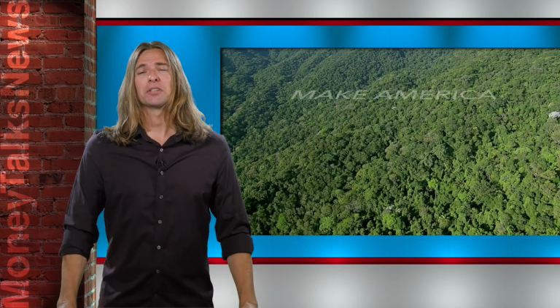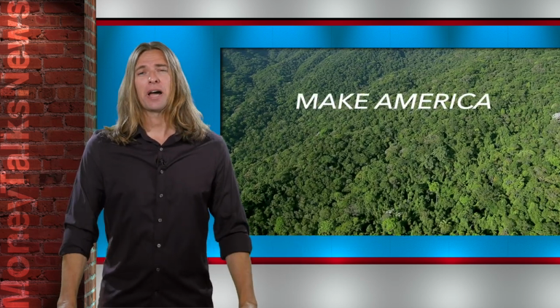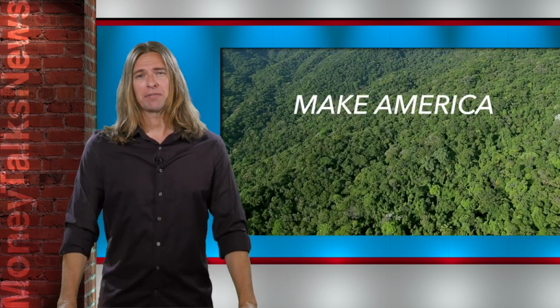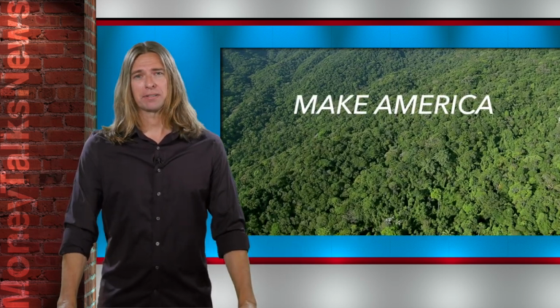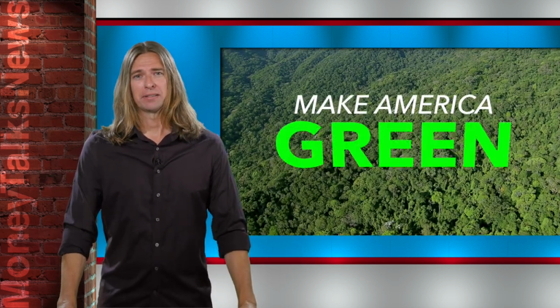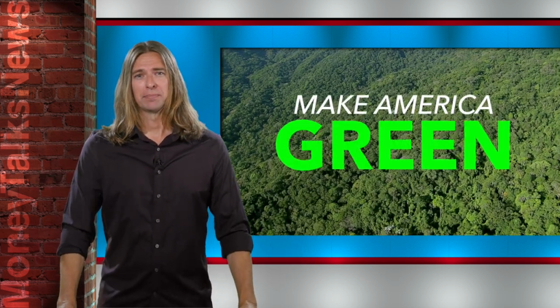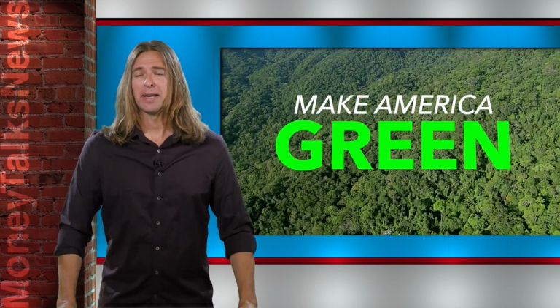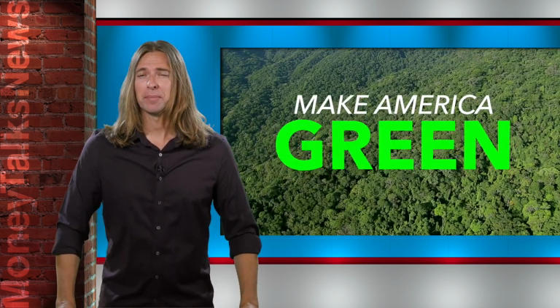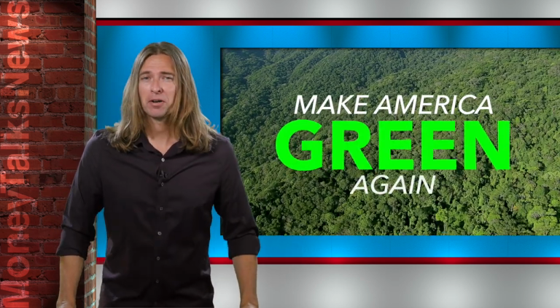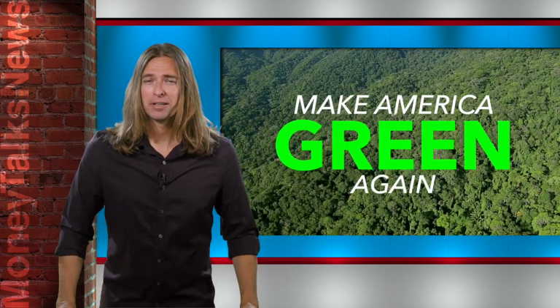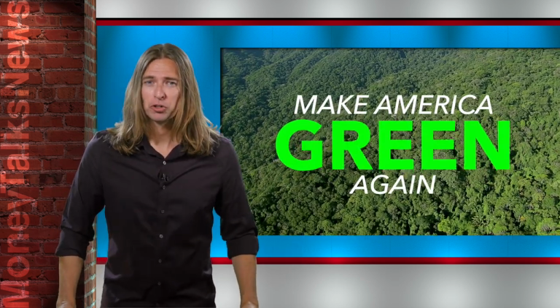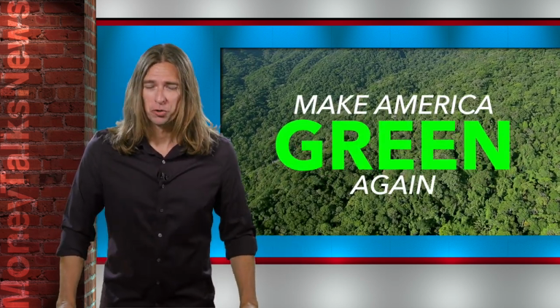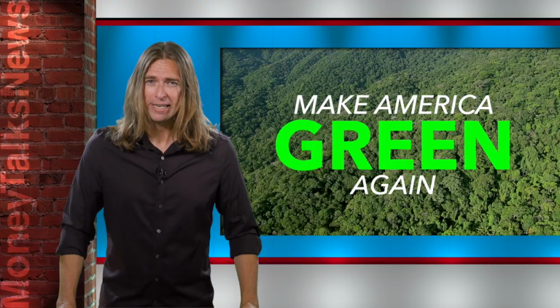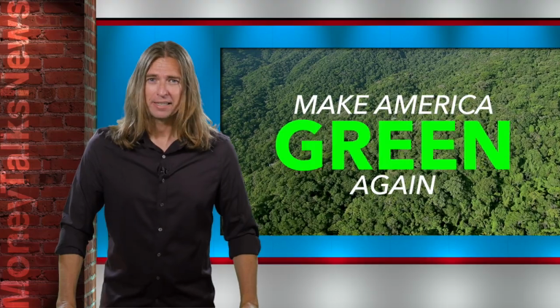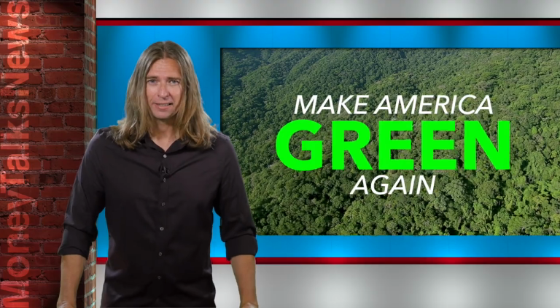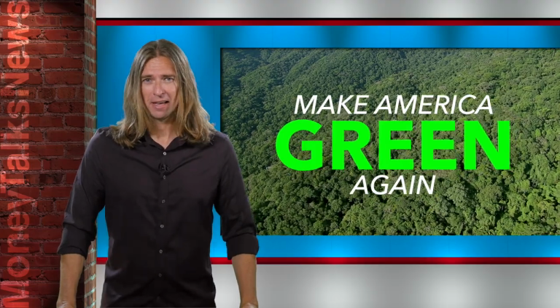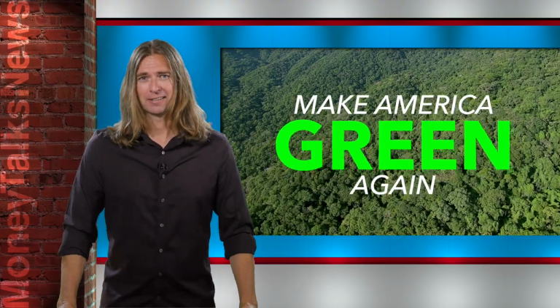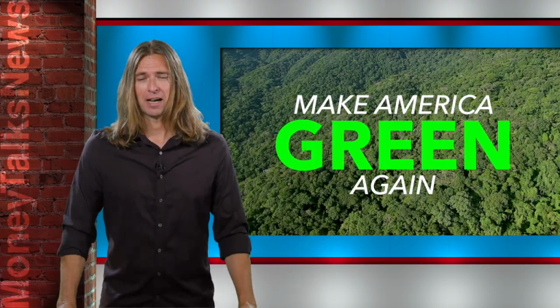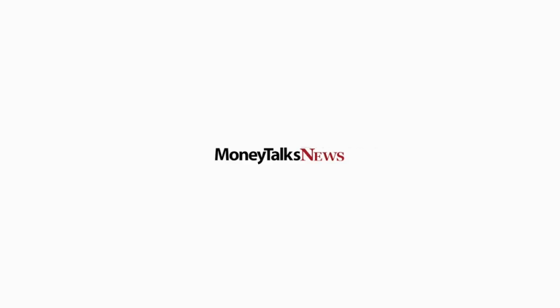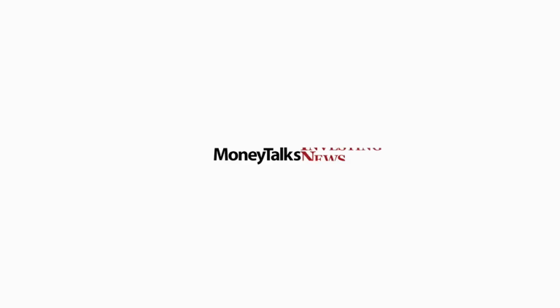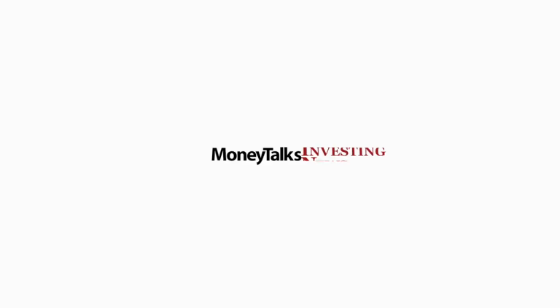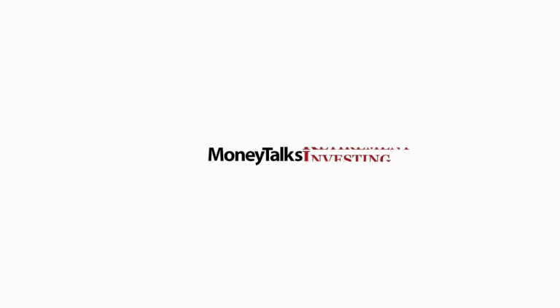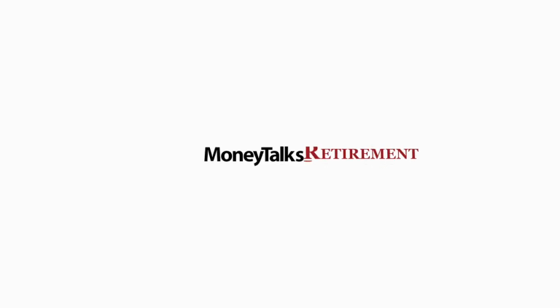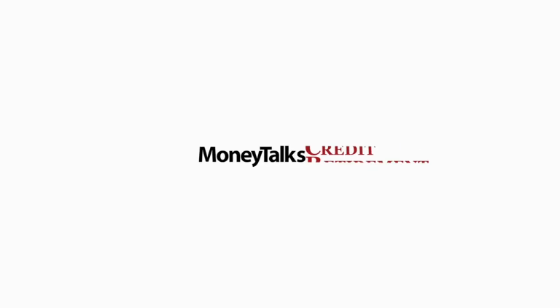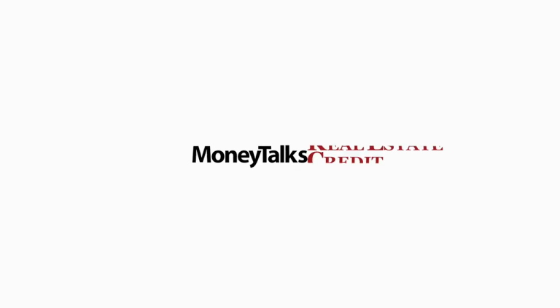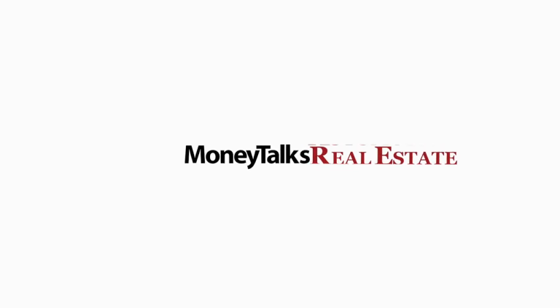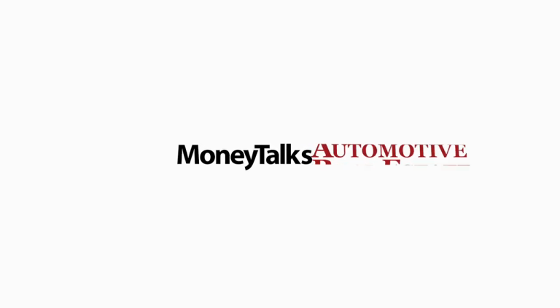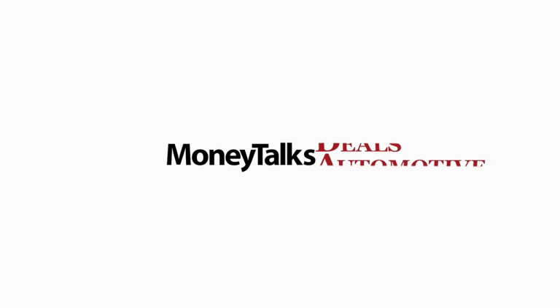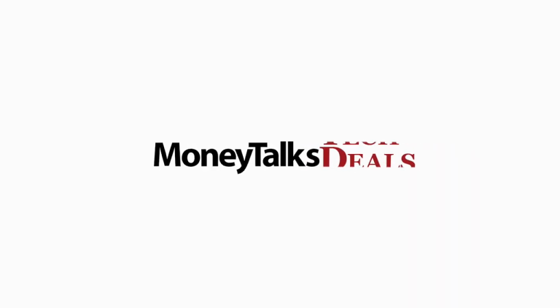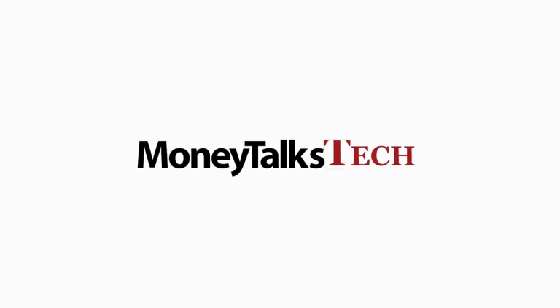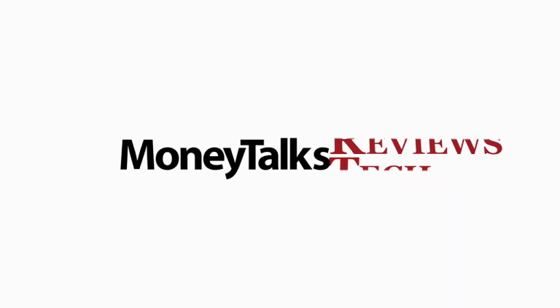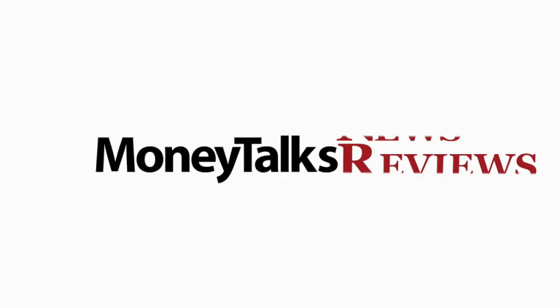Well, there you have it. Make America green again. I'm Aaron Freeman. Thanks for watching Money Talks News.